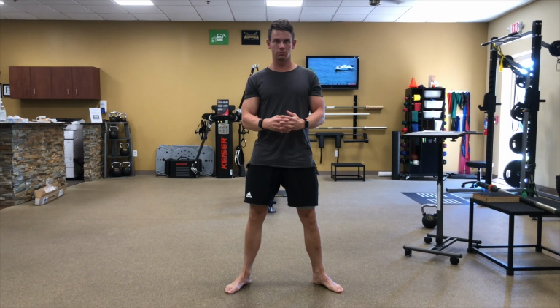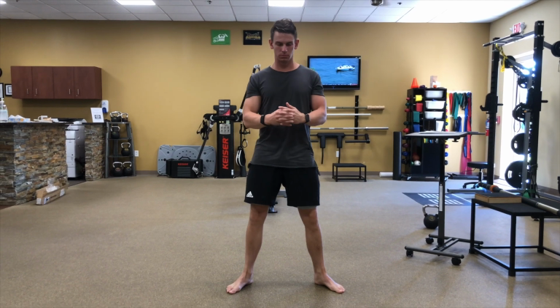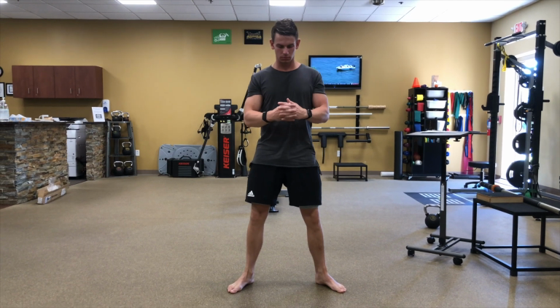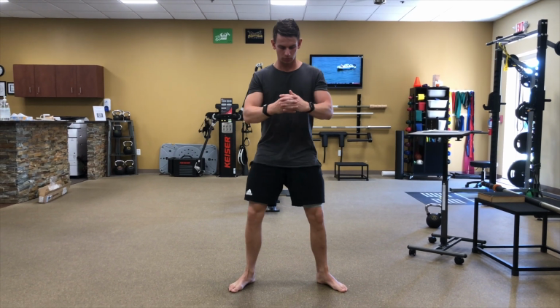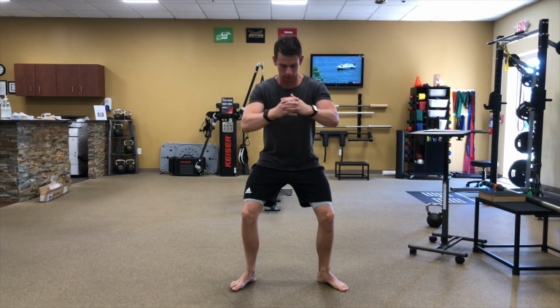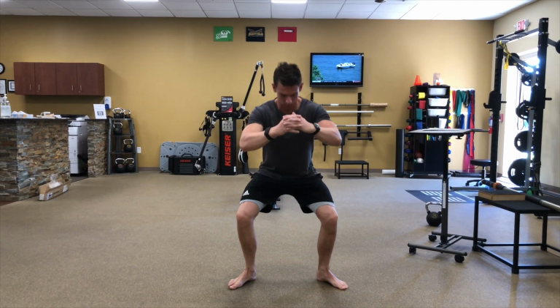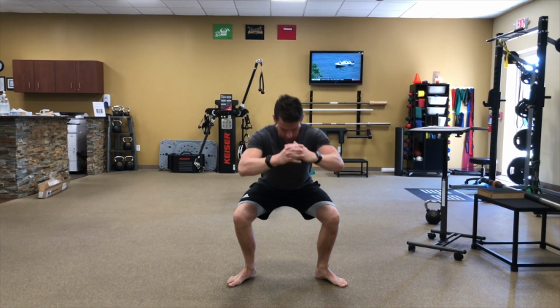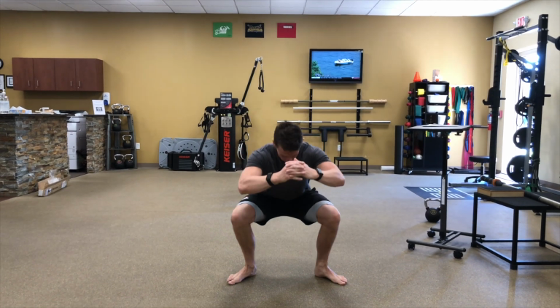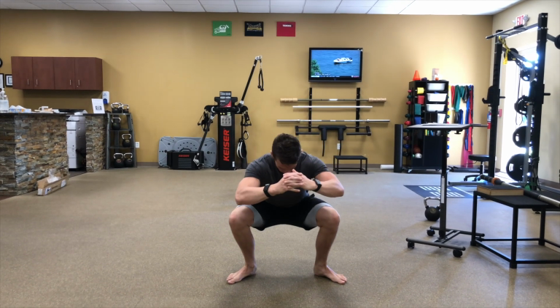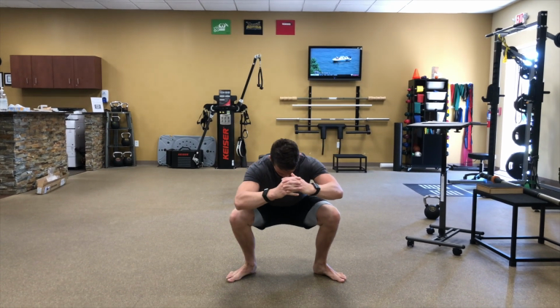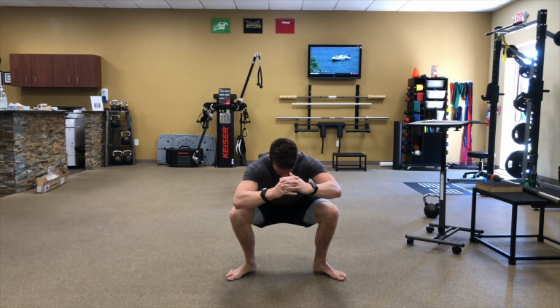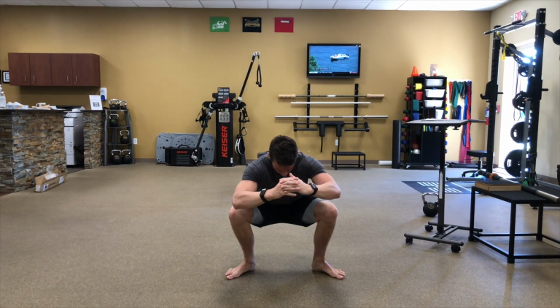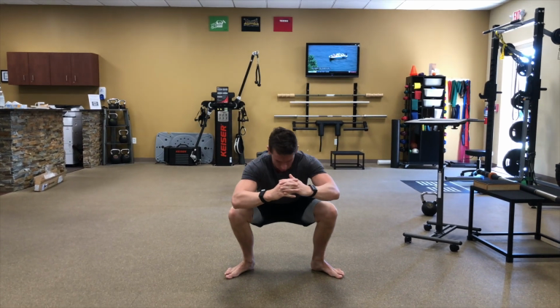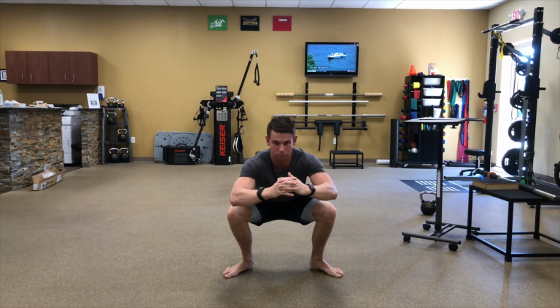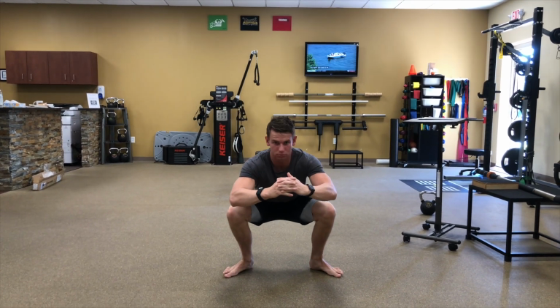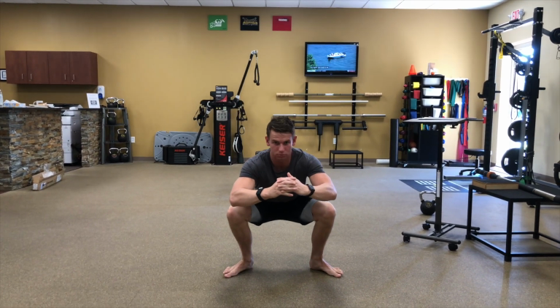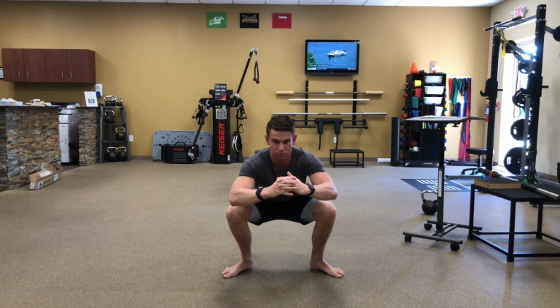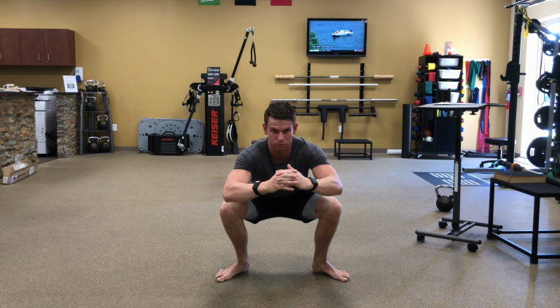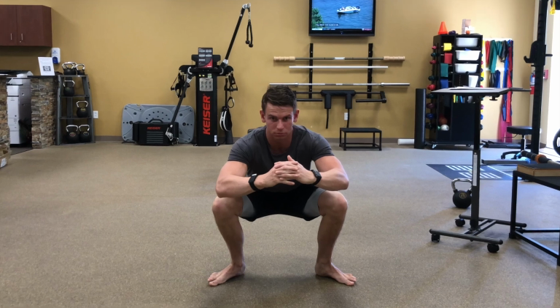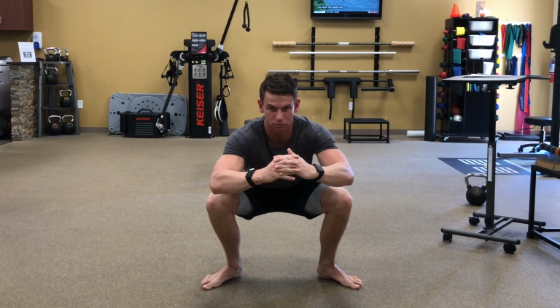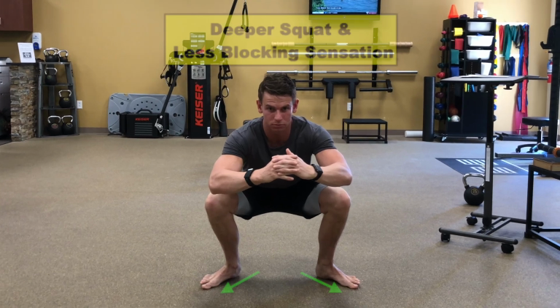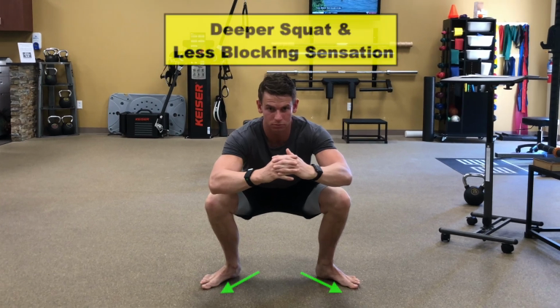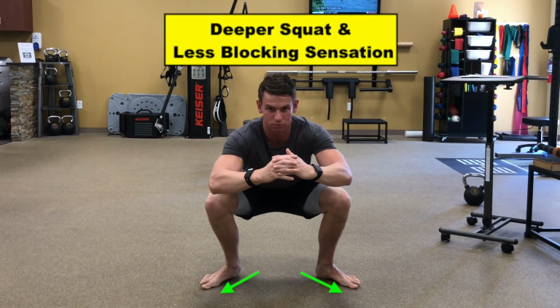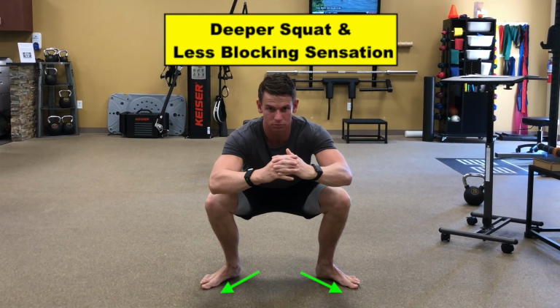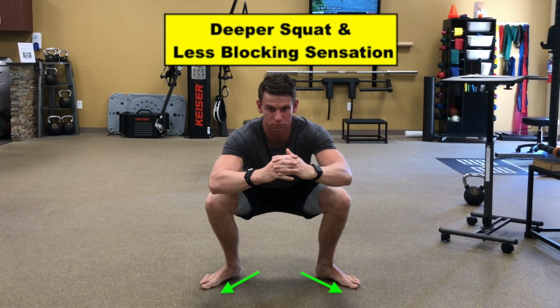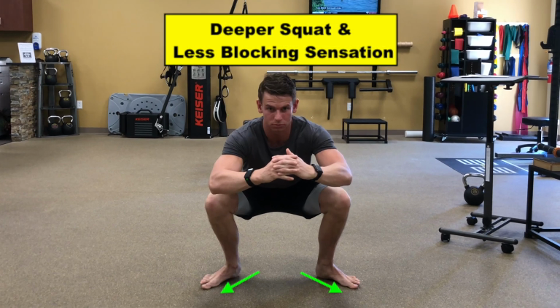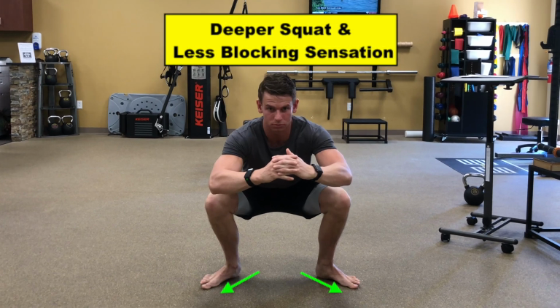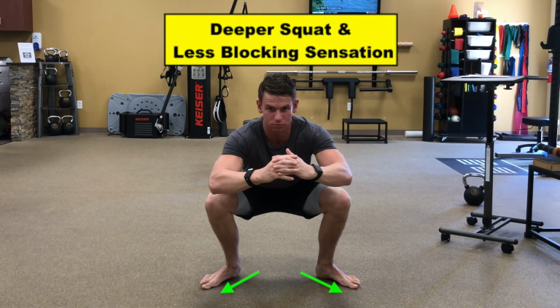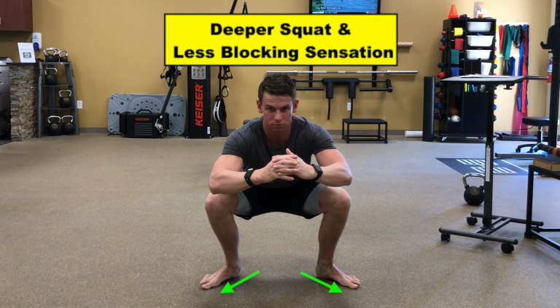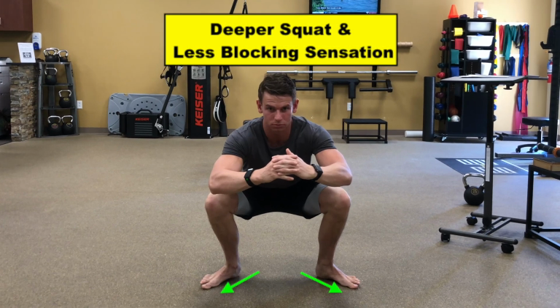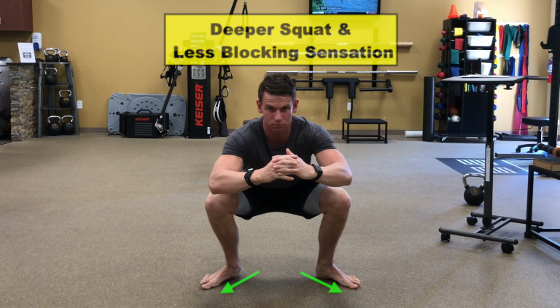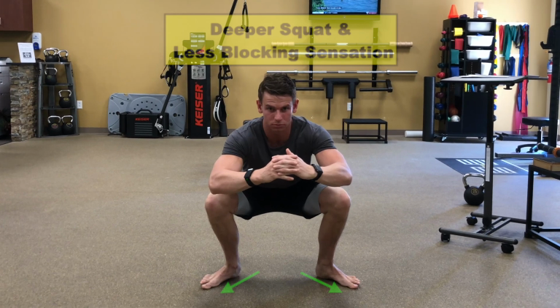When I asked him to turn his toes out to the side slightly, he could squat much deeper and felt less blocked in his hips. Here's why.